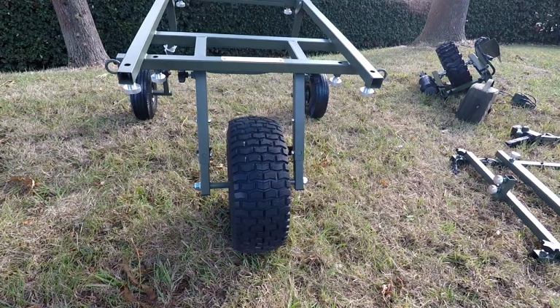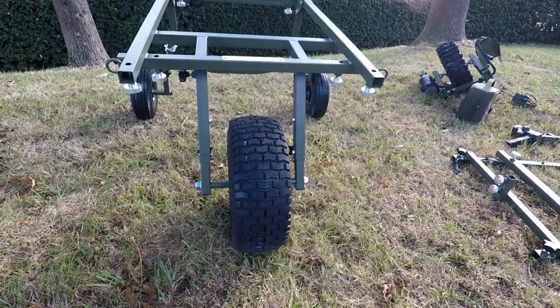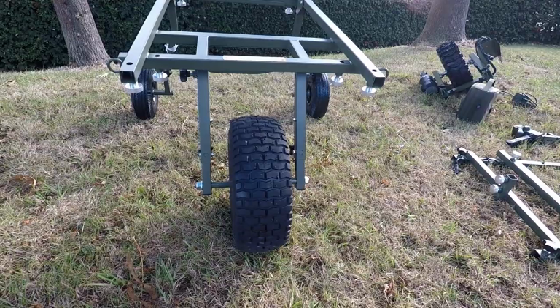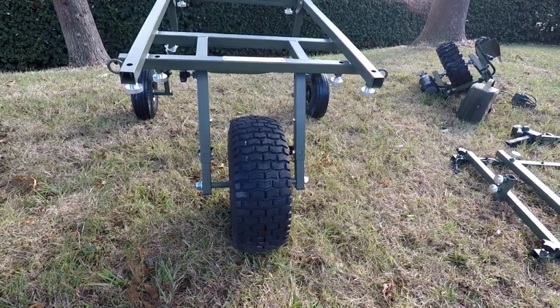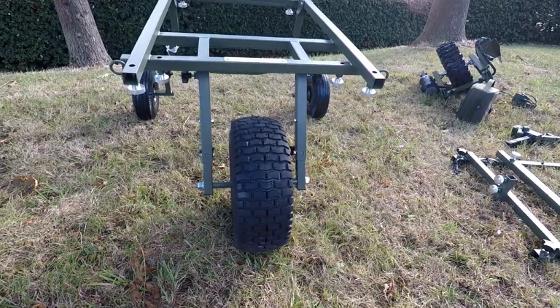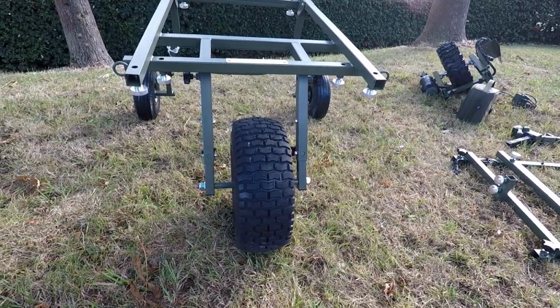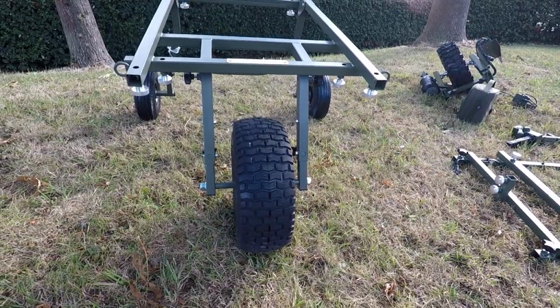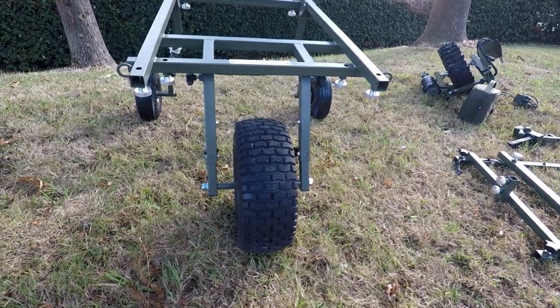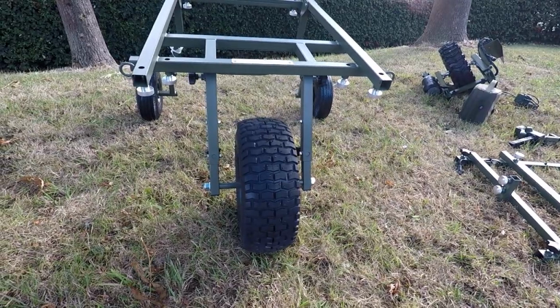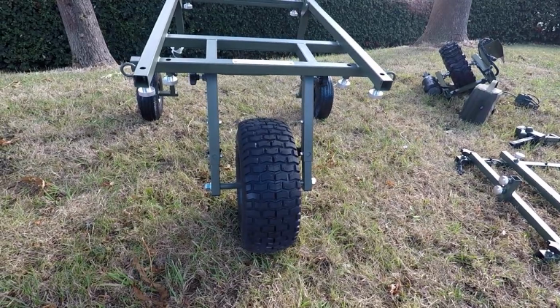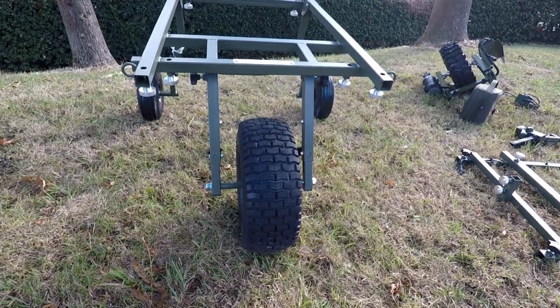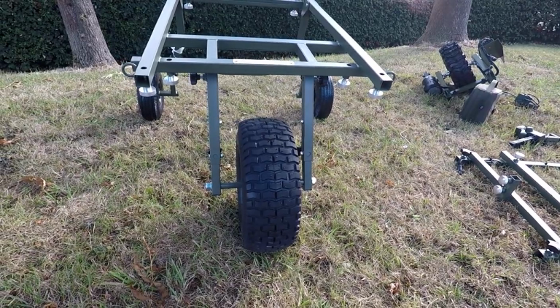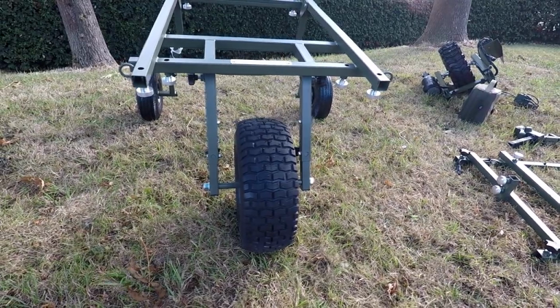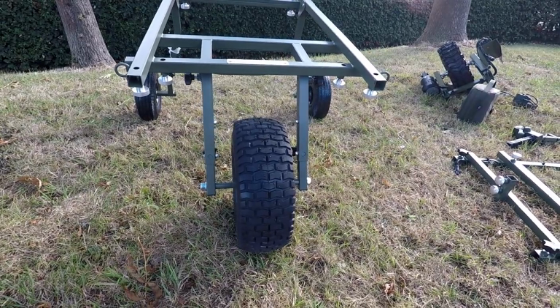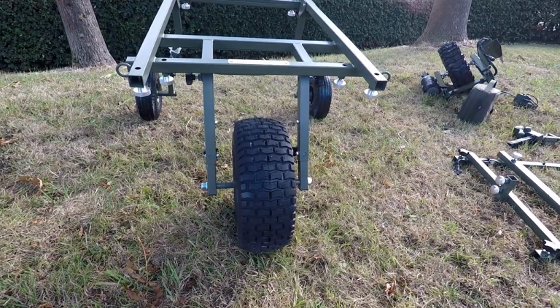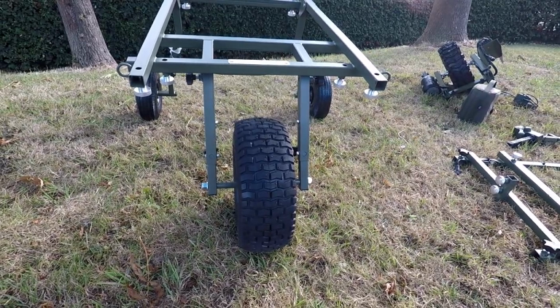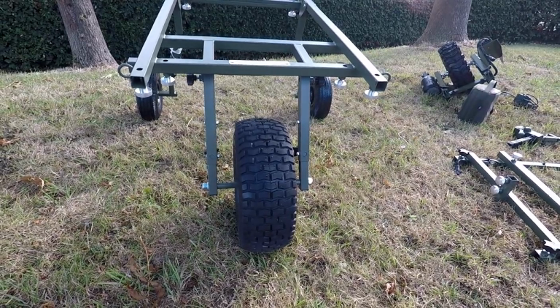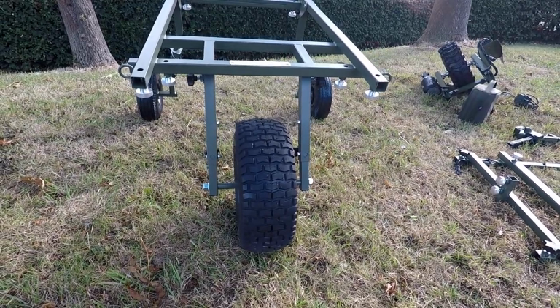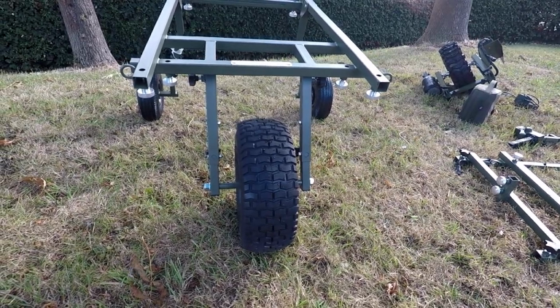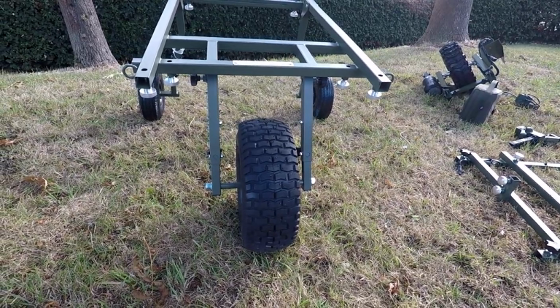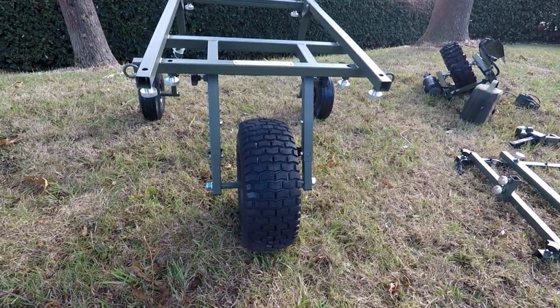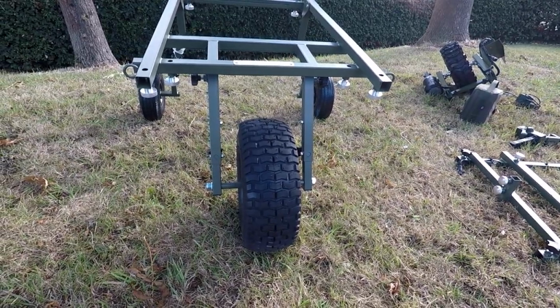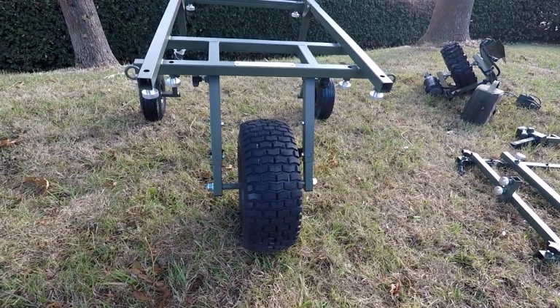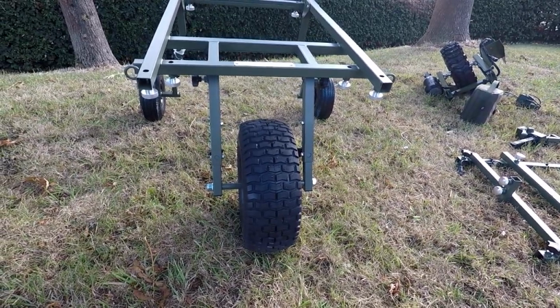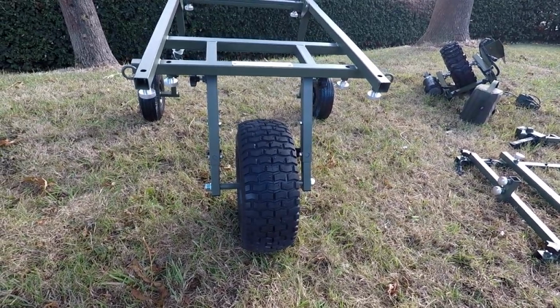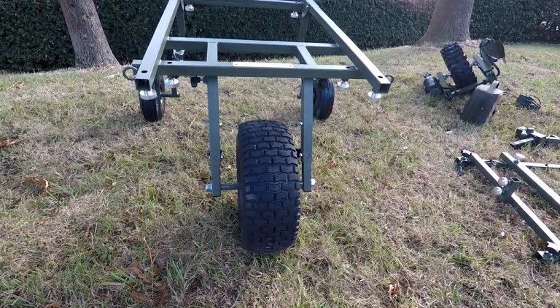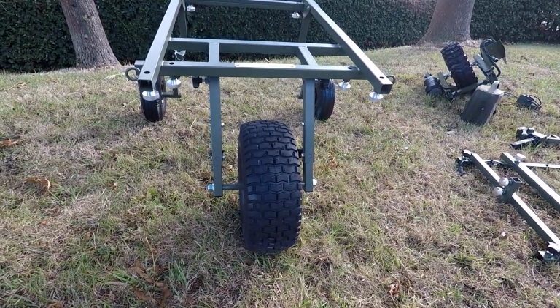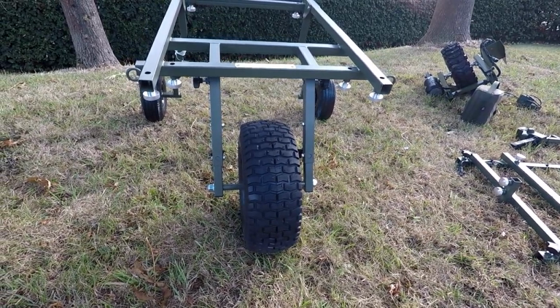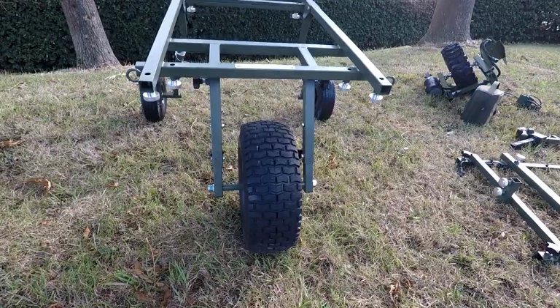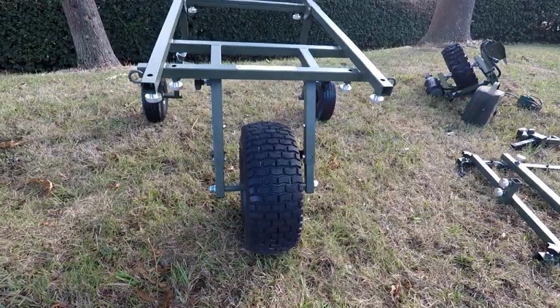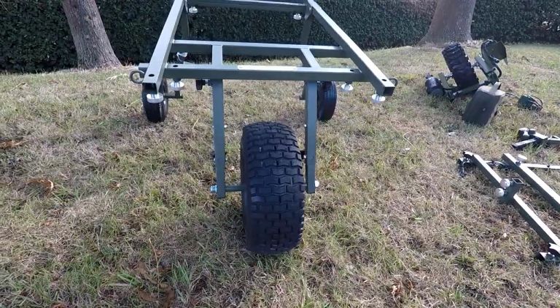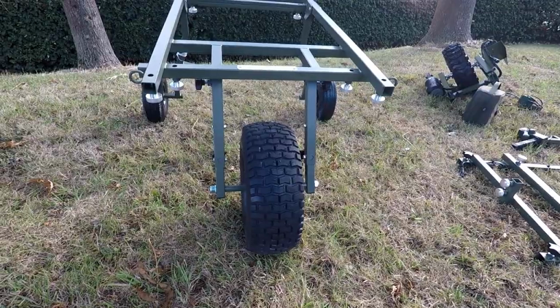Today we will be demonstrating how to convert your standard barrow into a Powerporter. So let's get started.